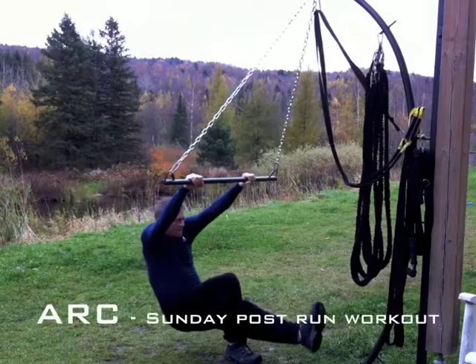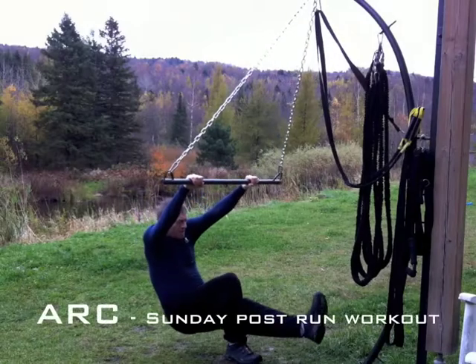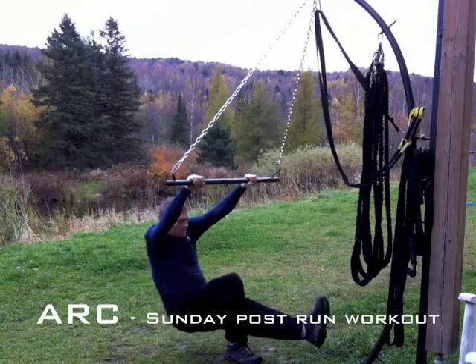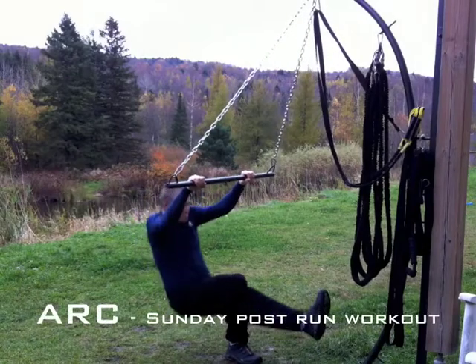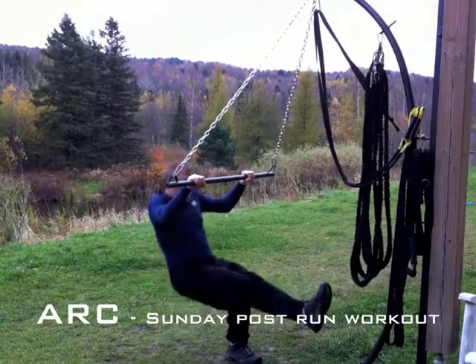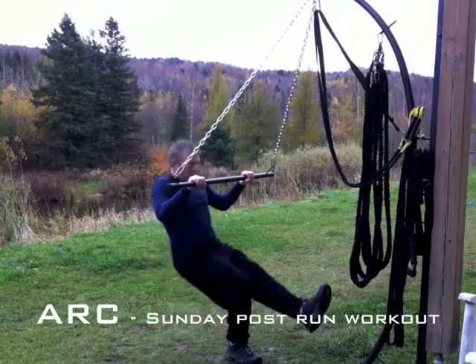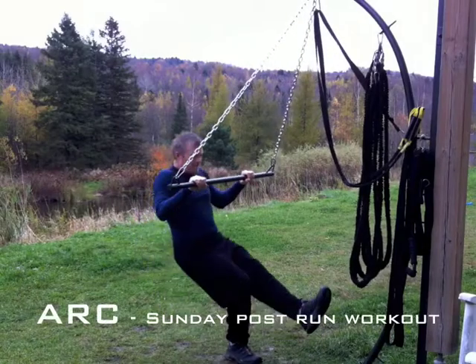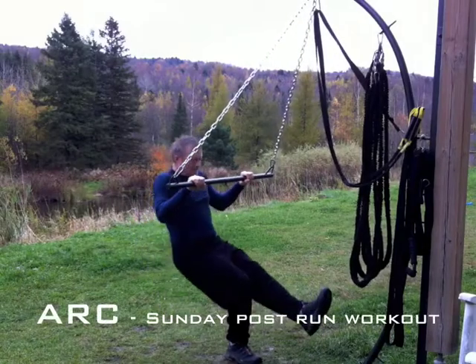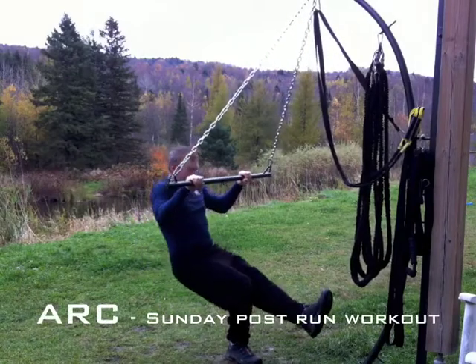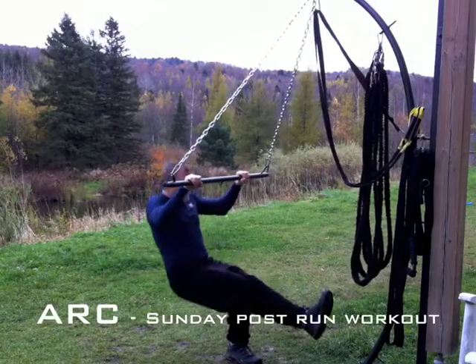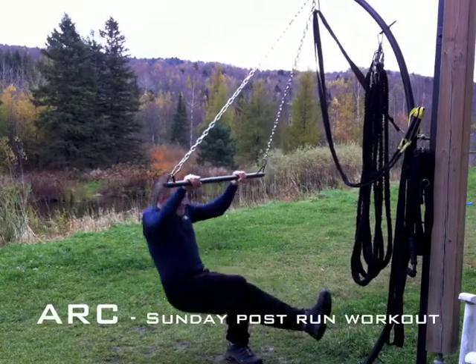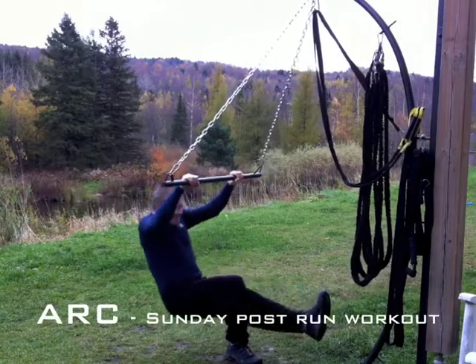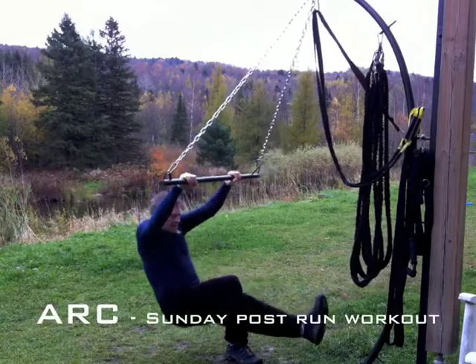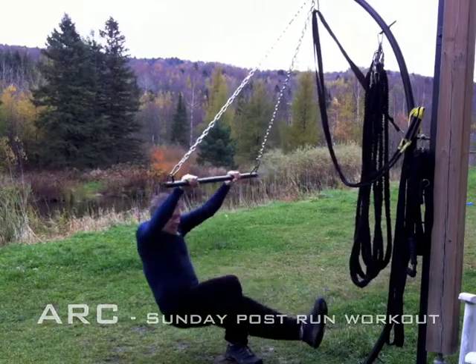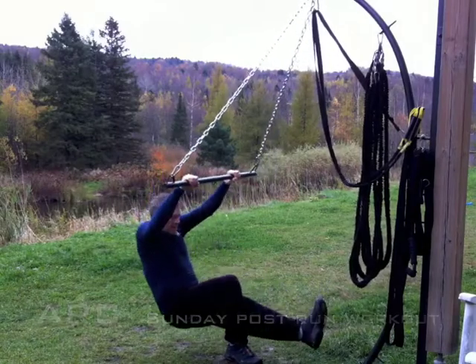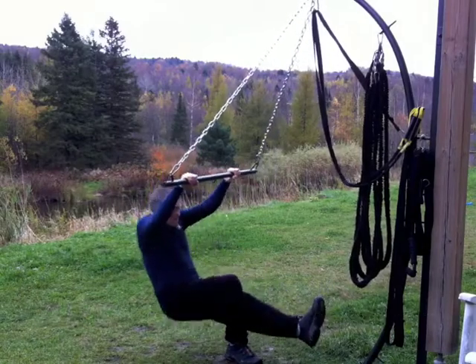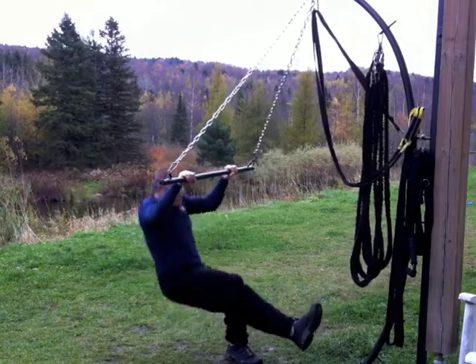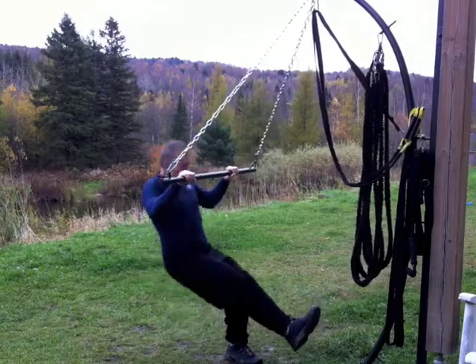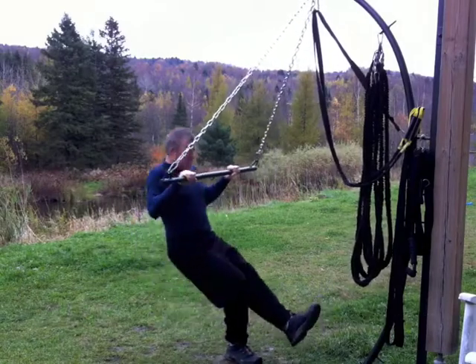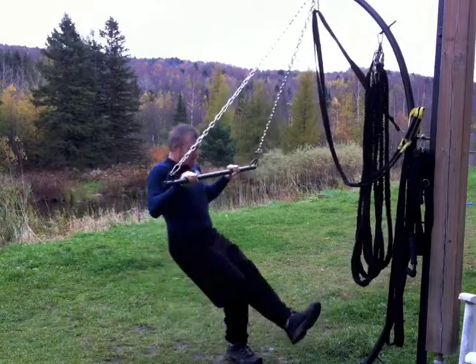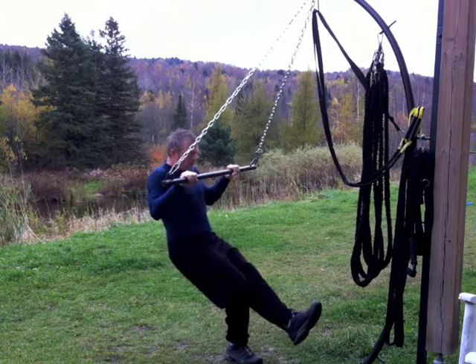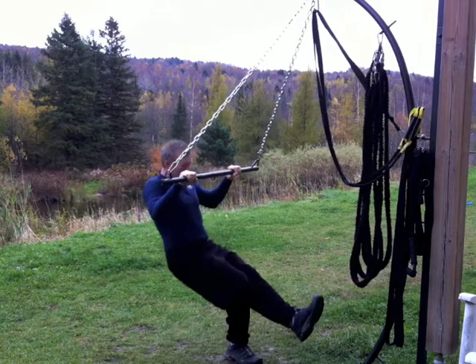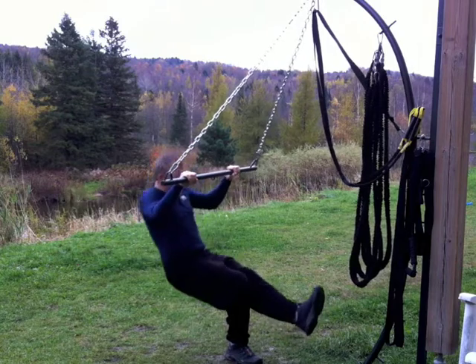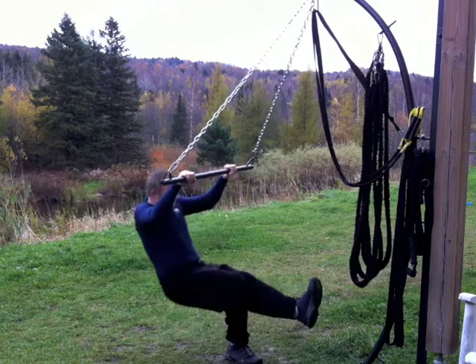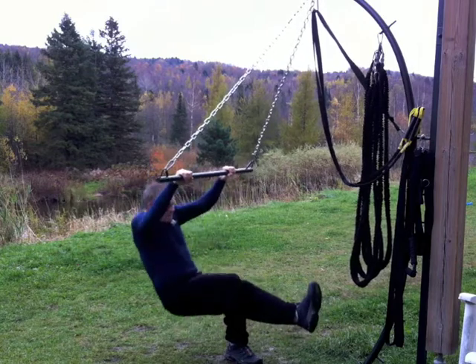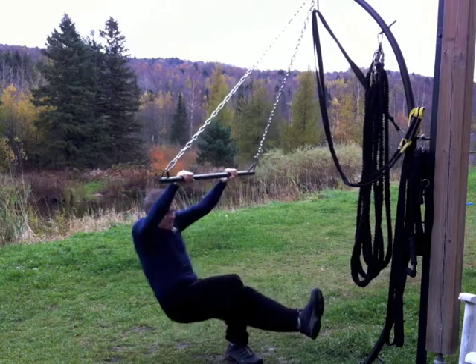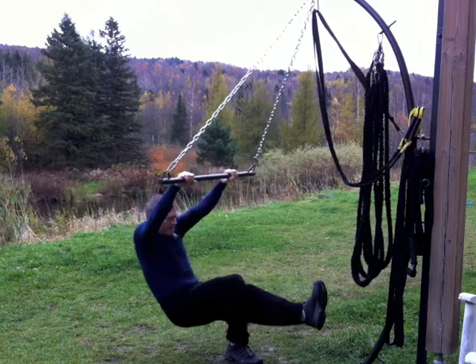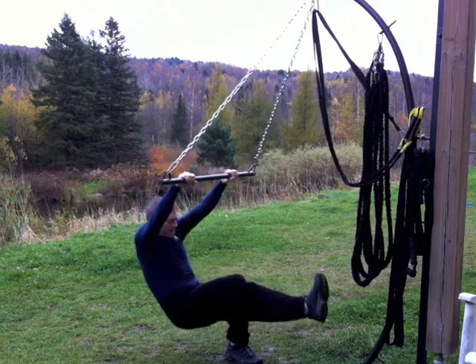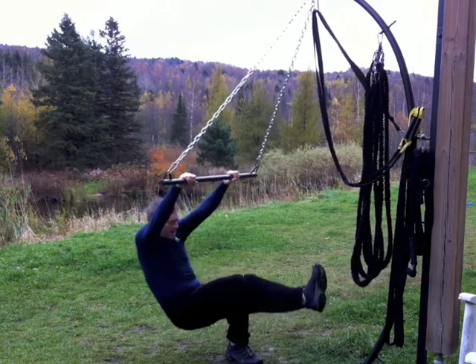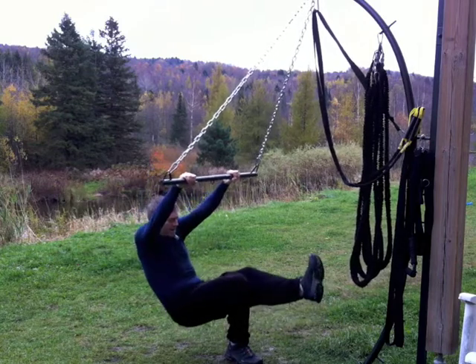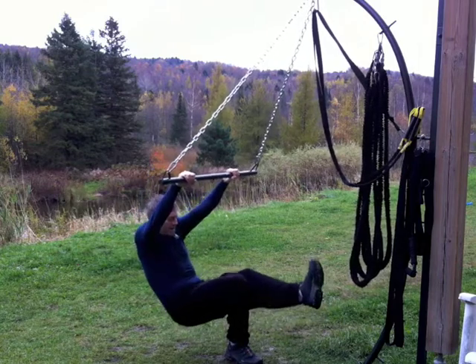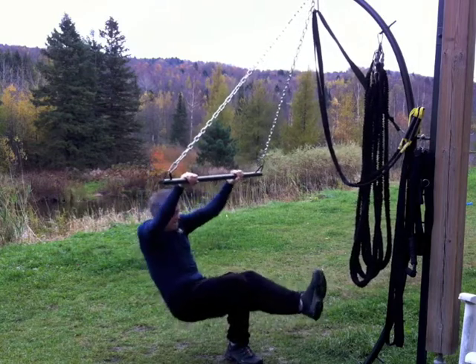Hey Facebook friends, Chris Severs here. This is a follow-on exercise to yesterday's MMA inspired ideas.